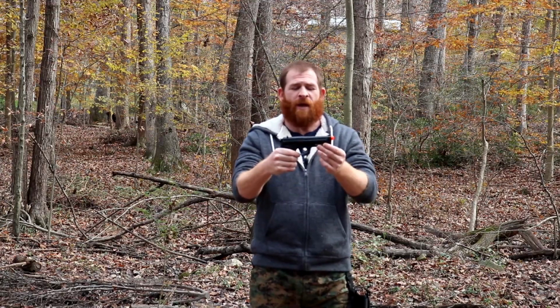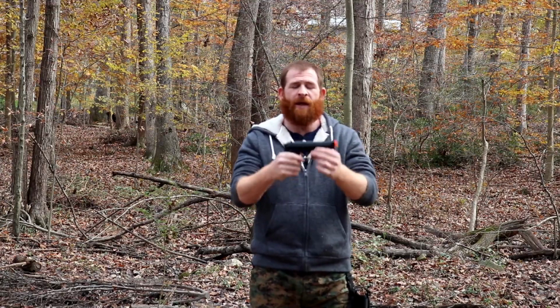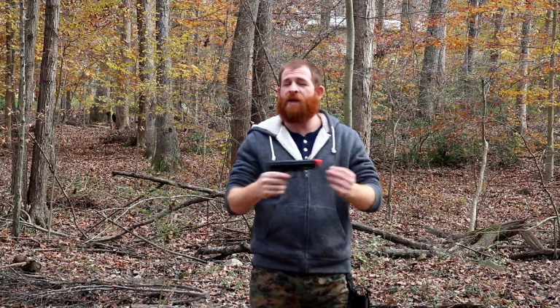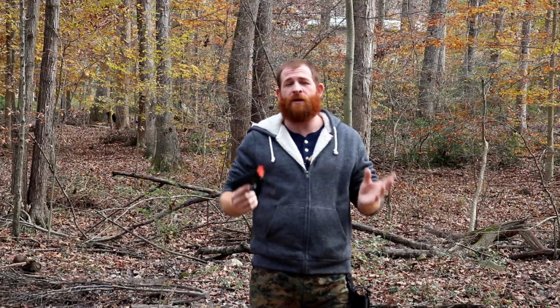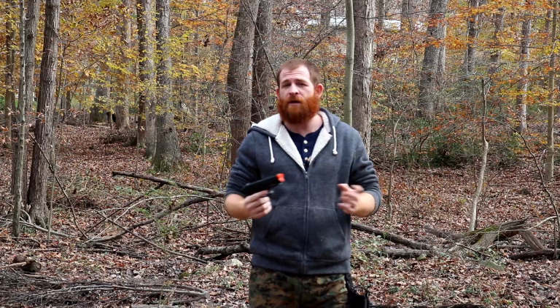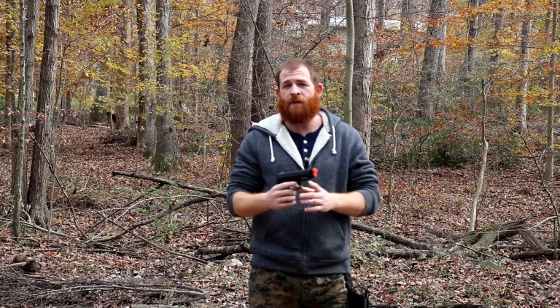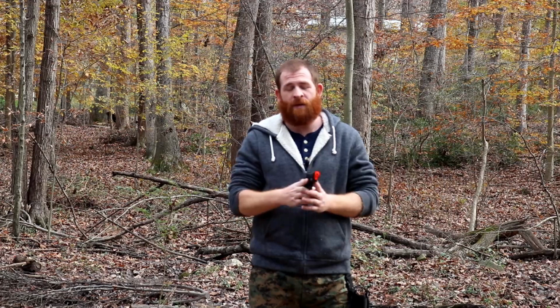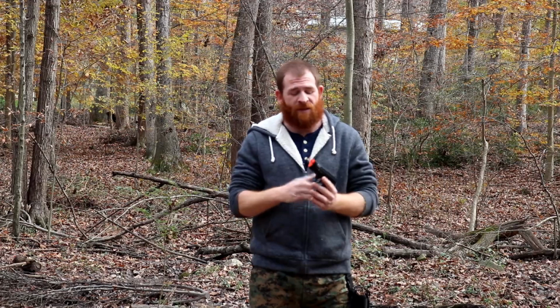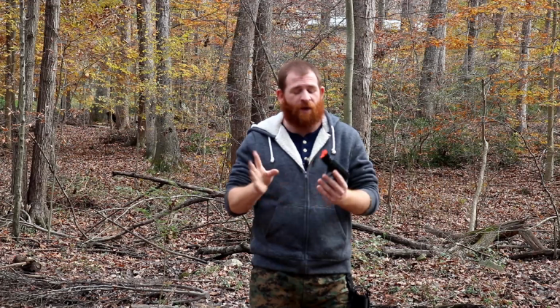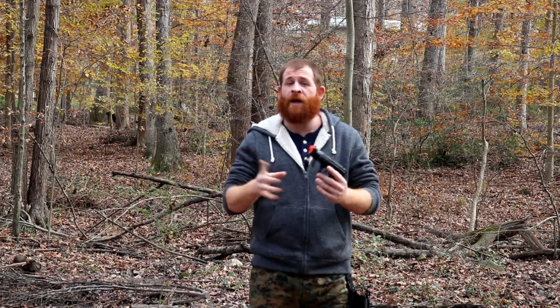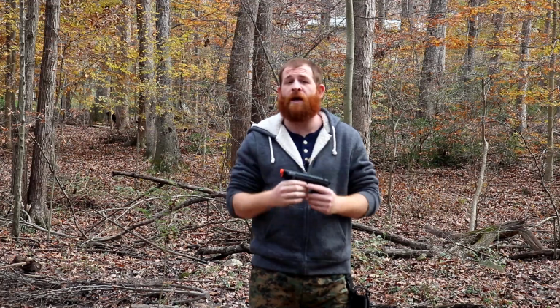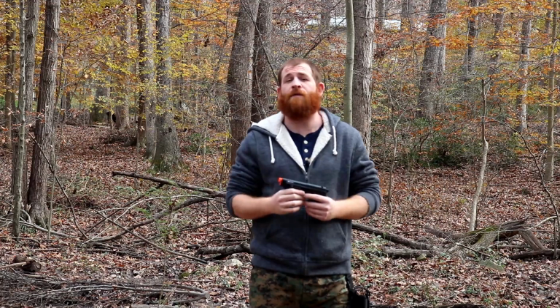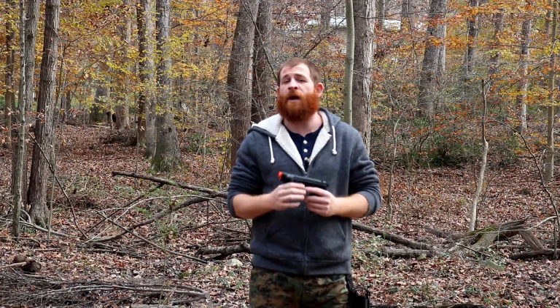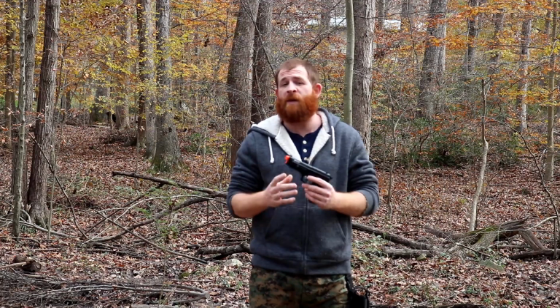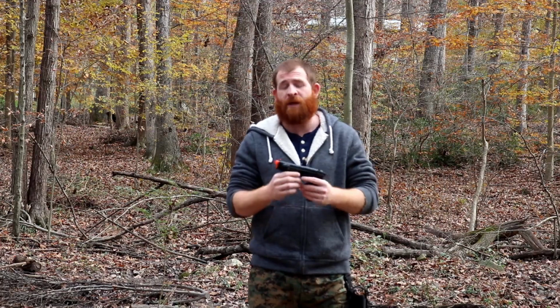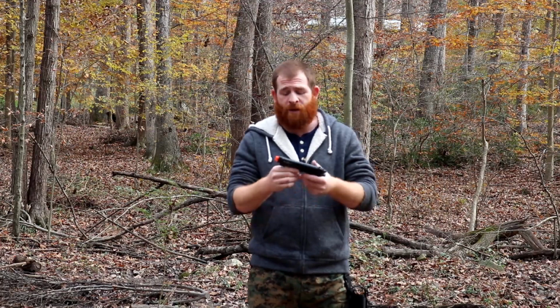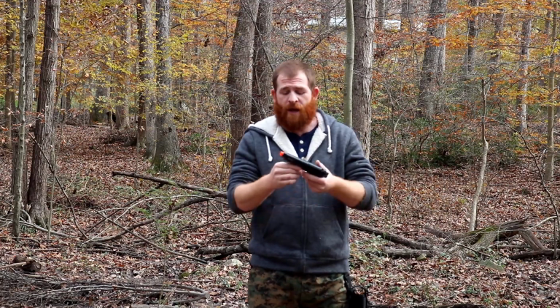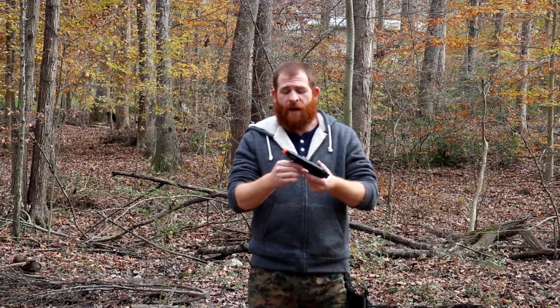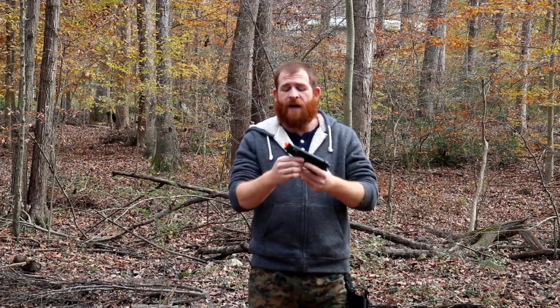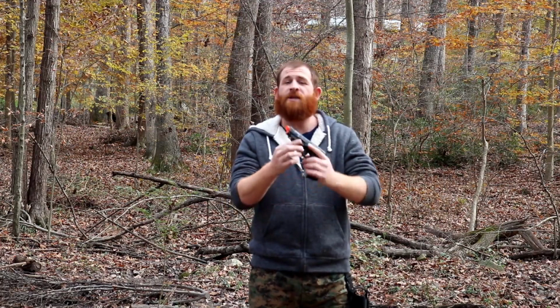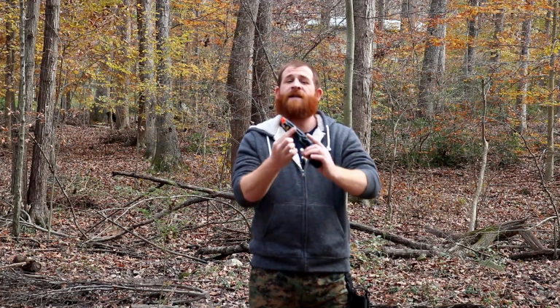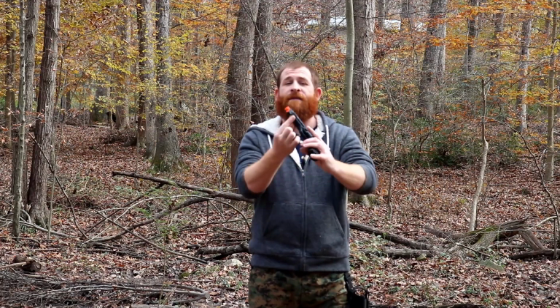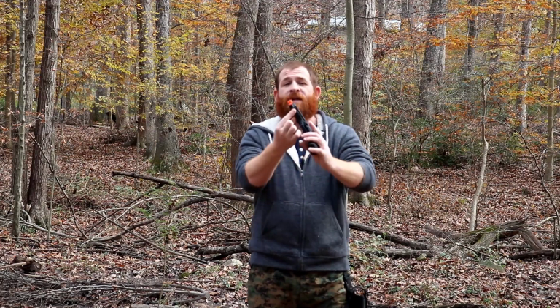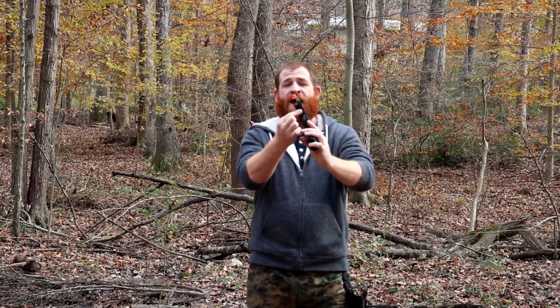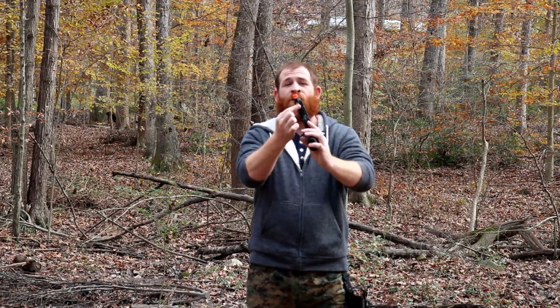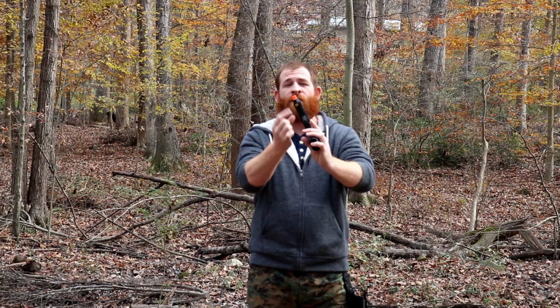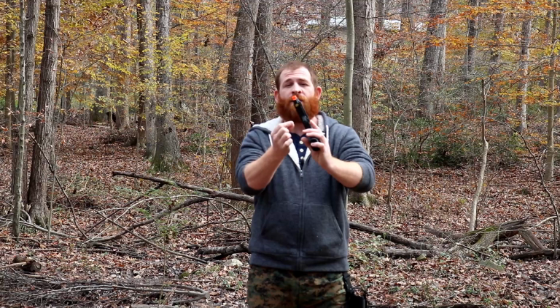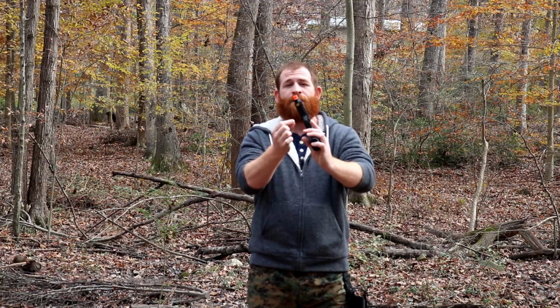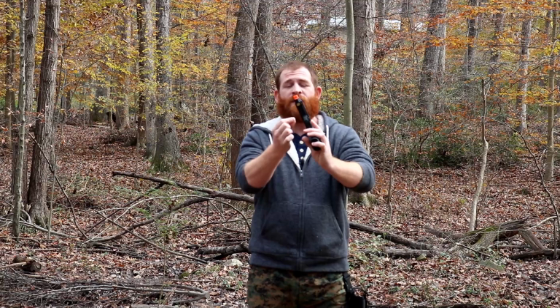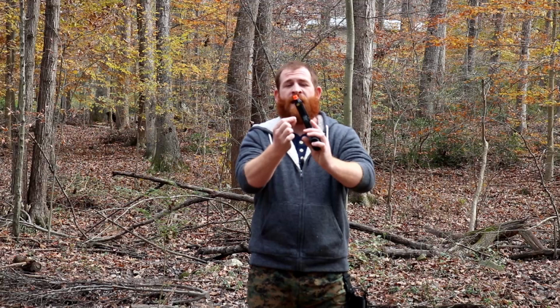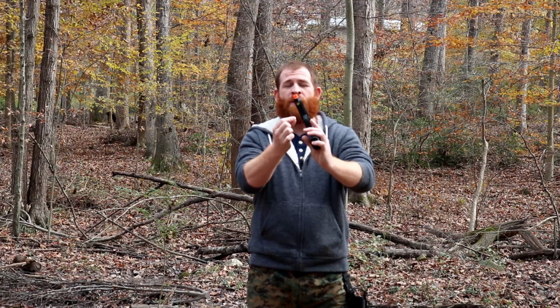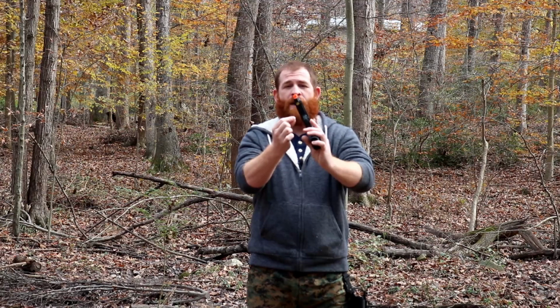This is a great gun for any beginner. And it also does have the tactical rail down on the bottom.